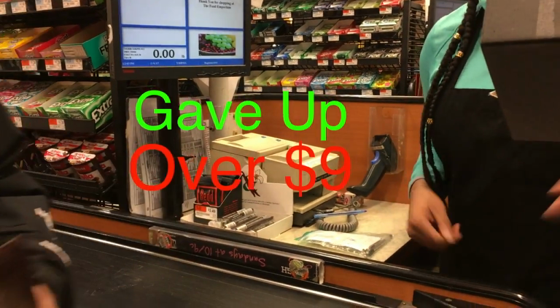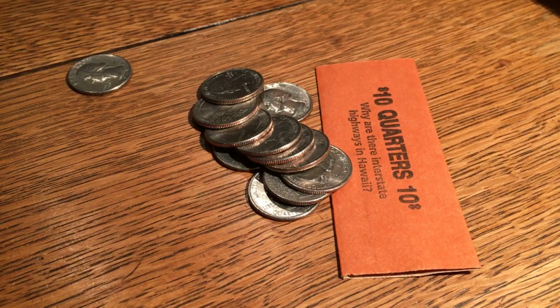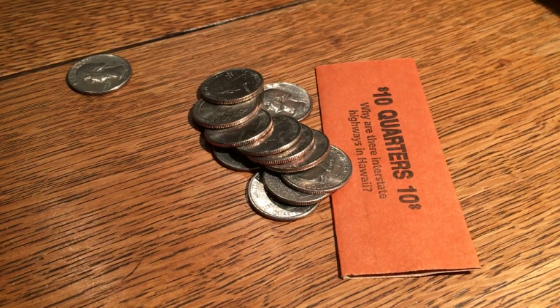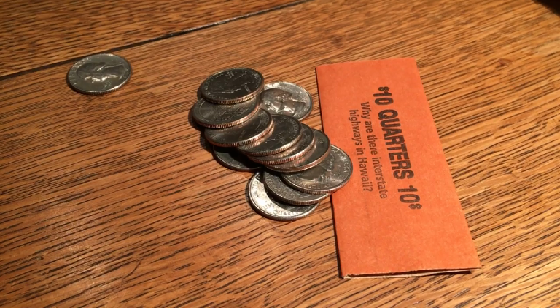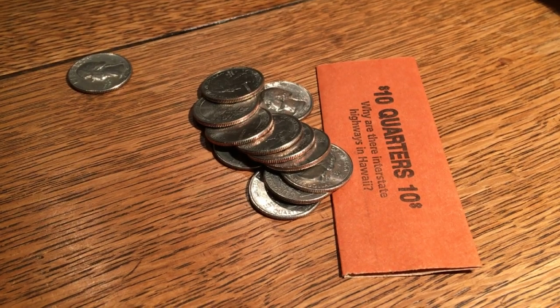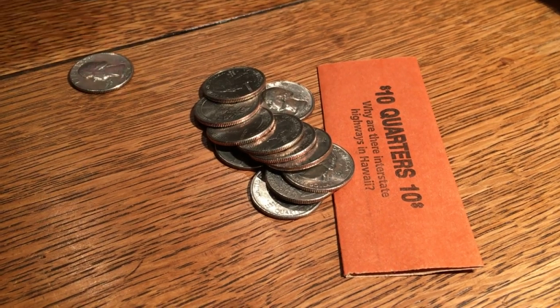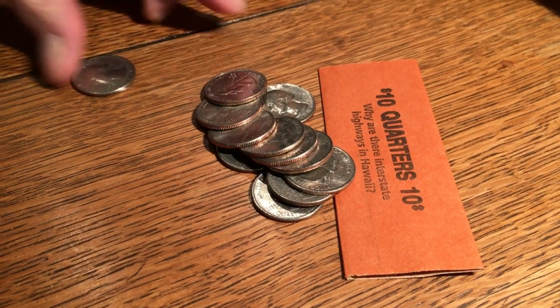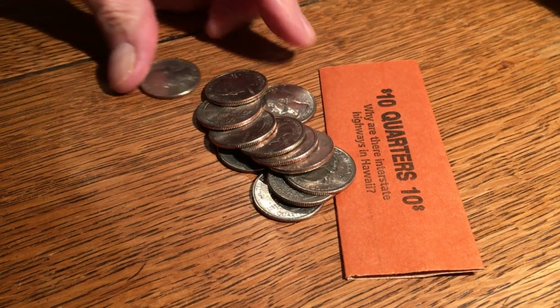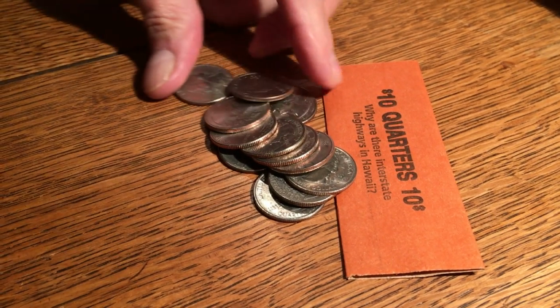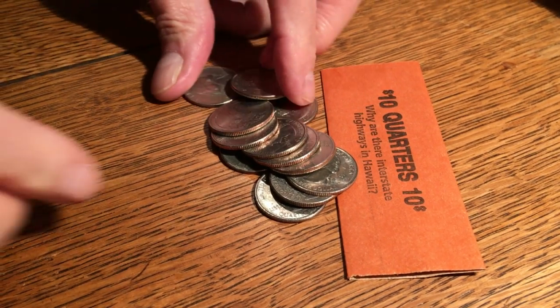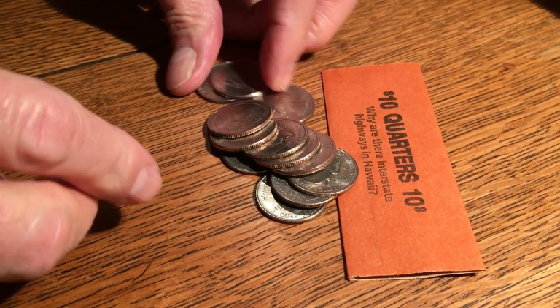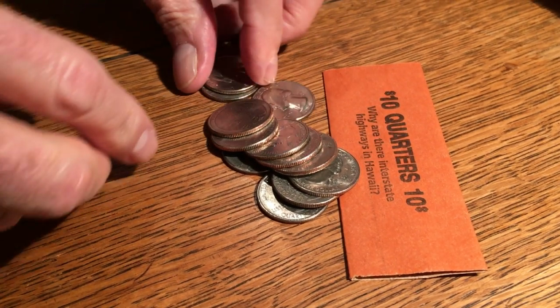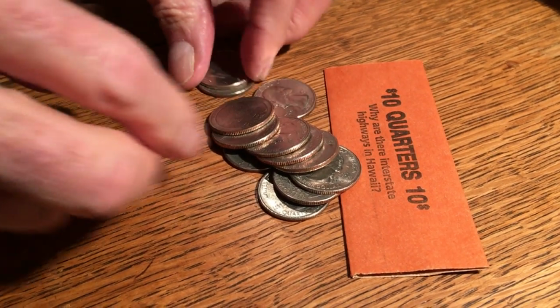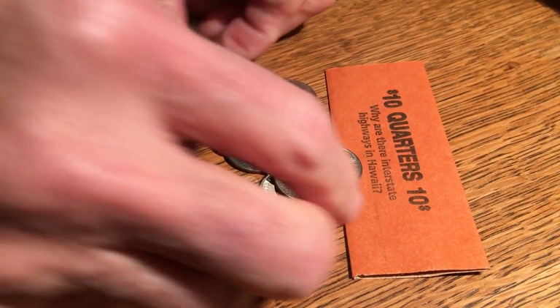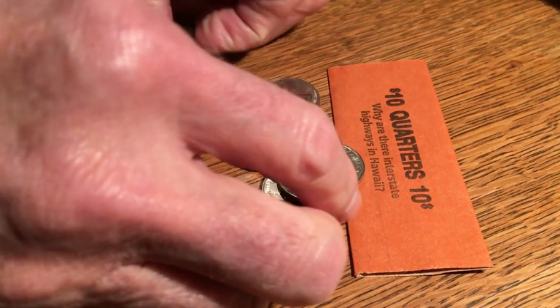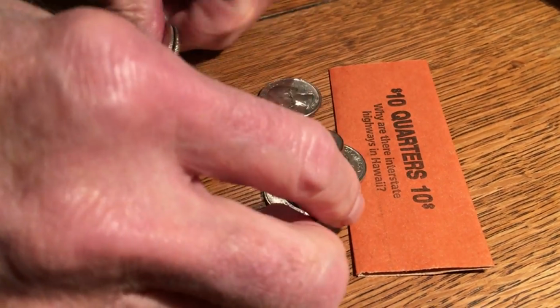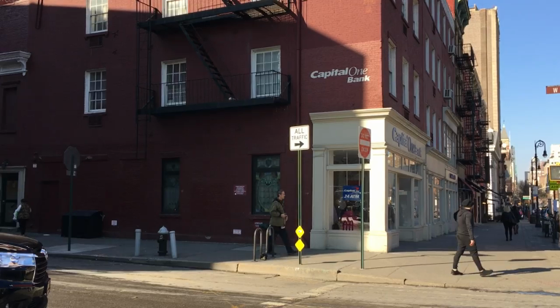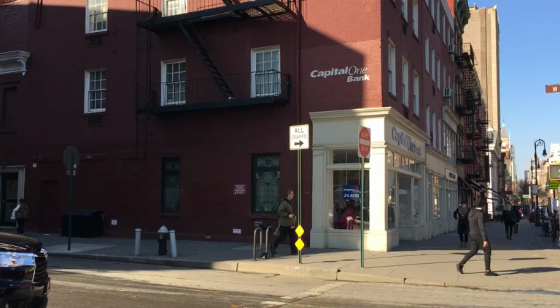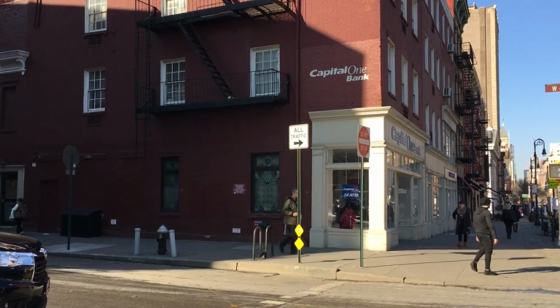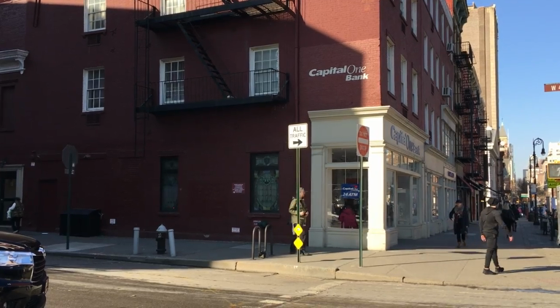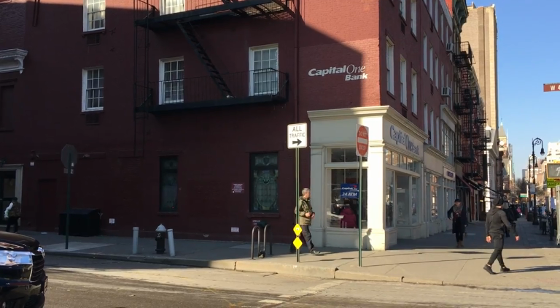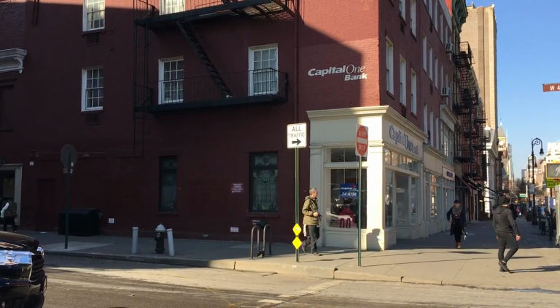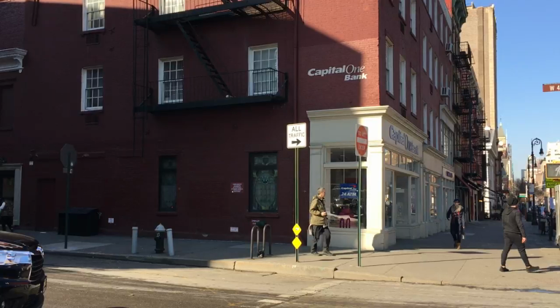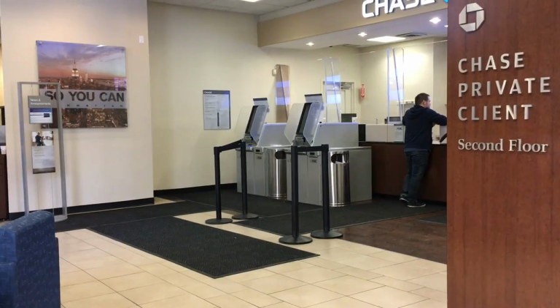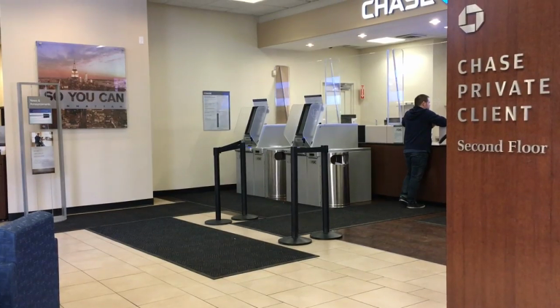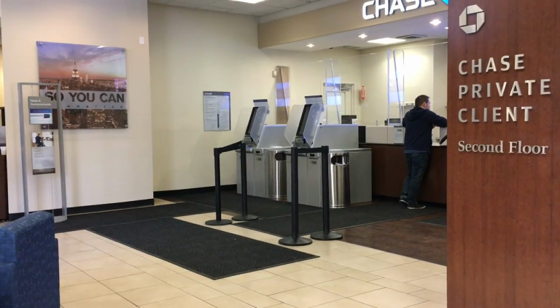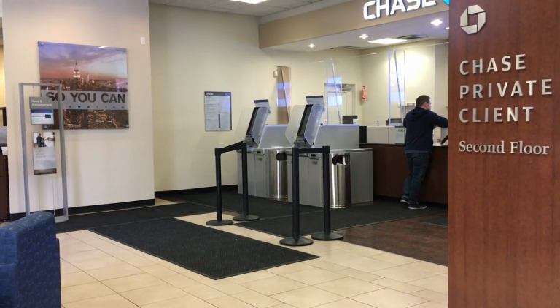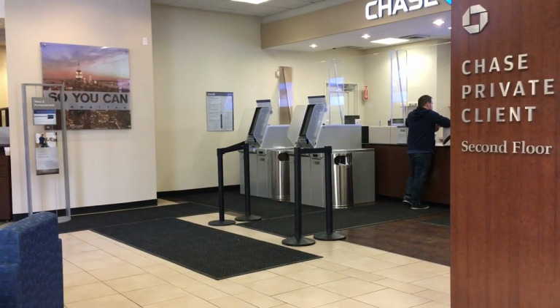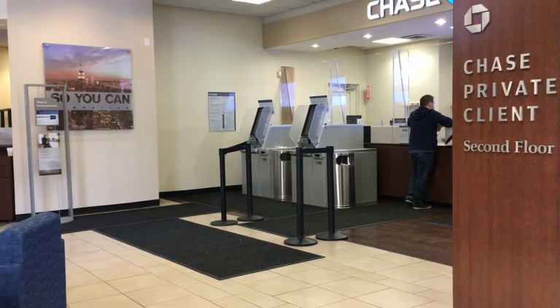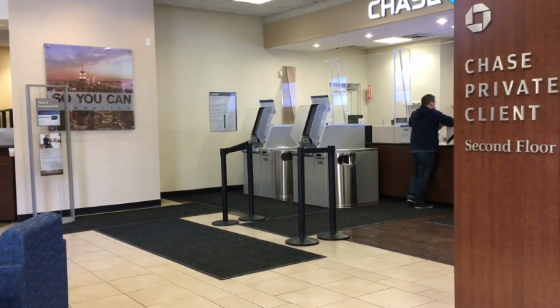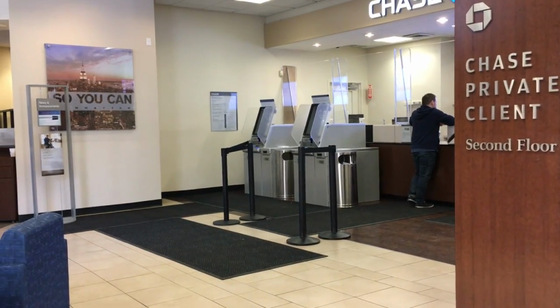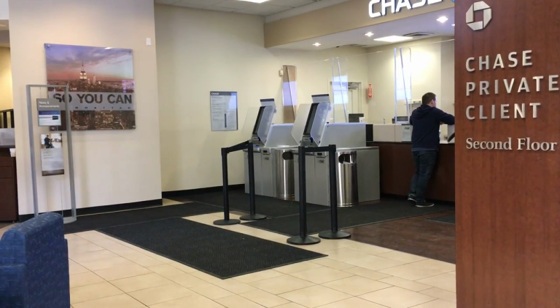Another alternative: put your coins in wrappers and take them to the bank. That's usually a free service.